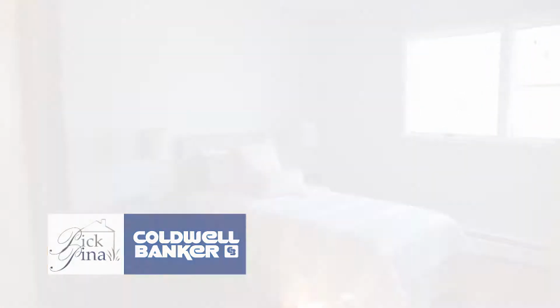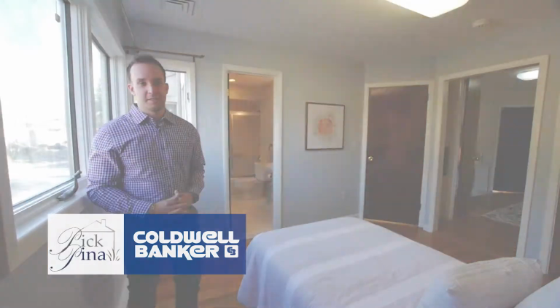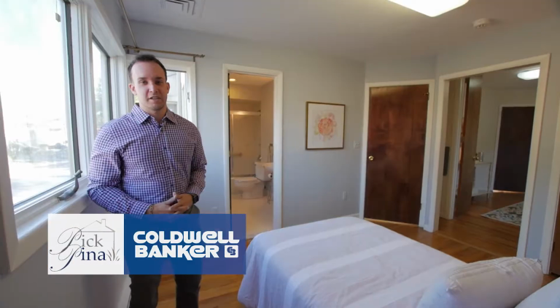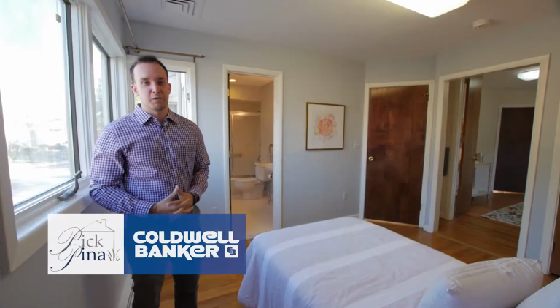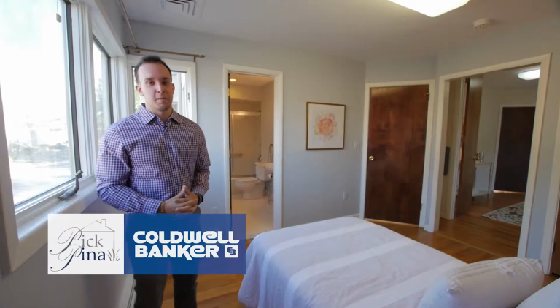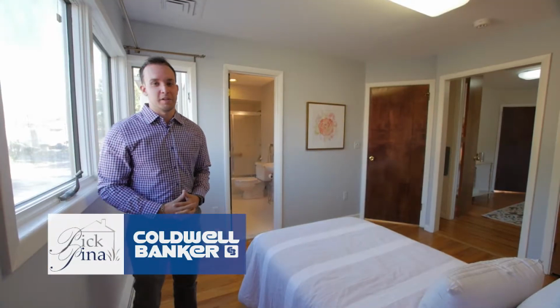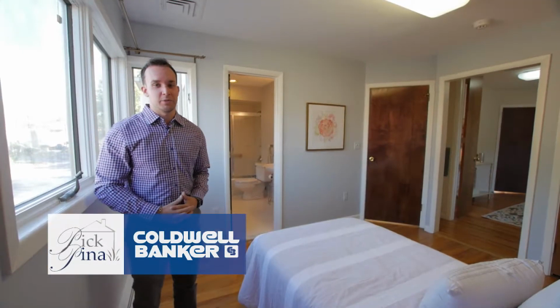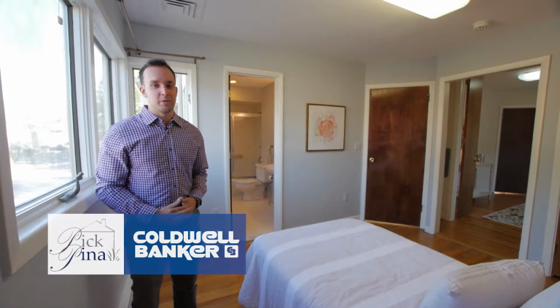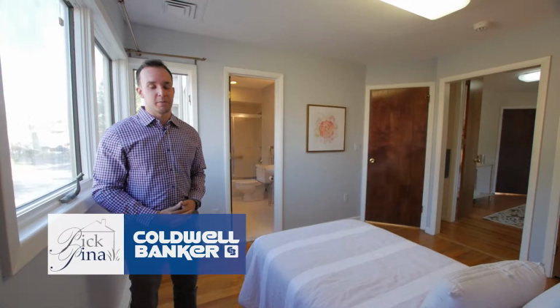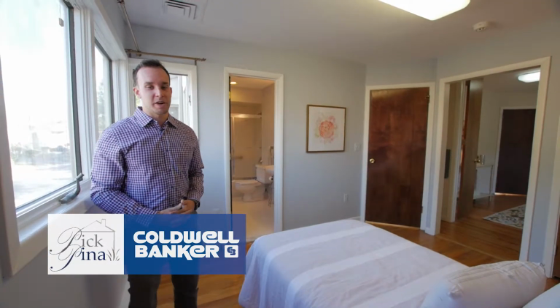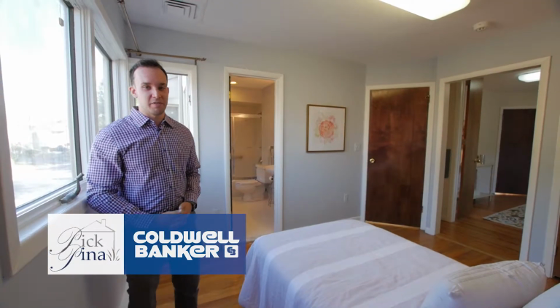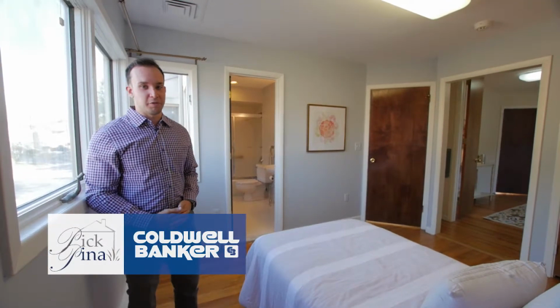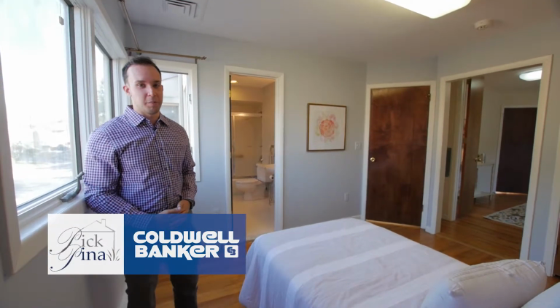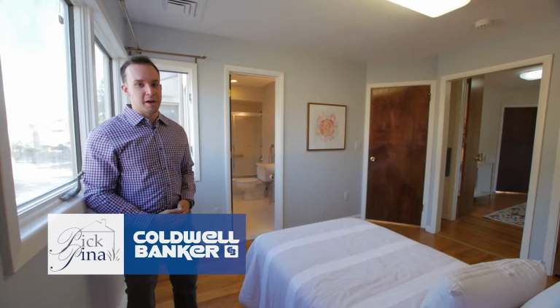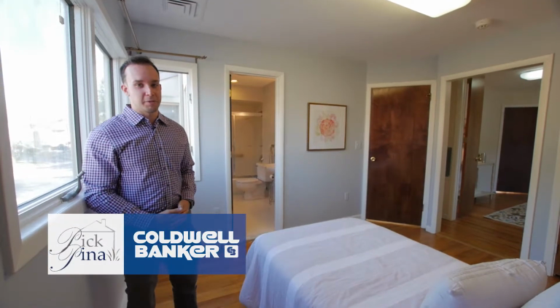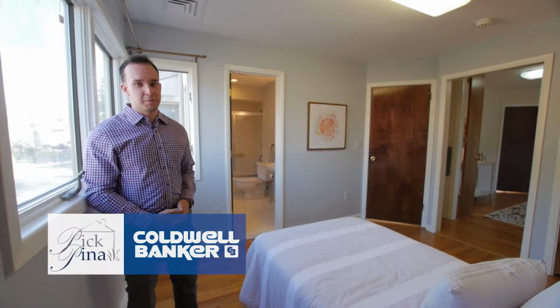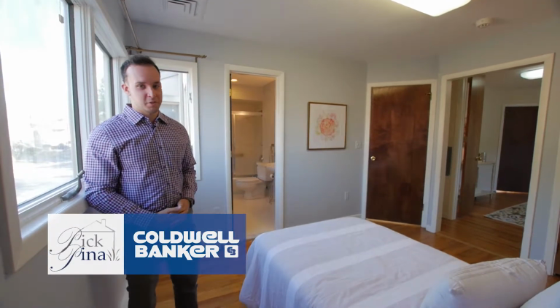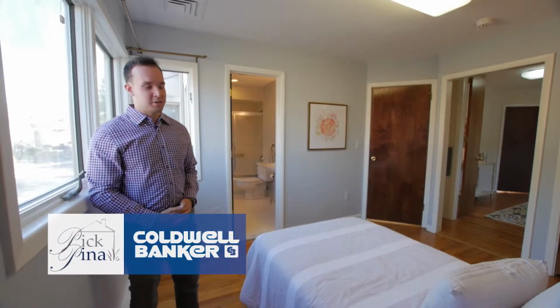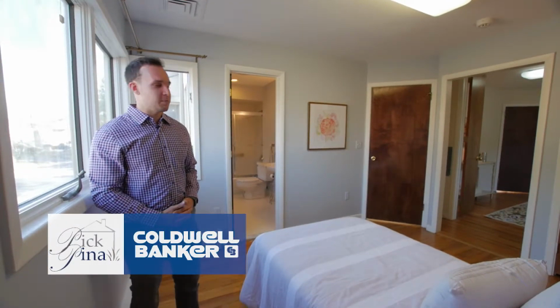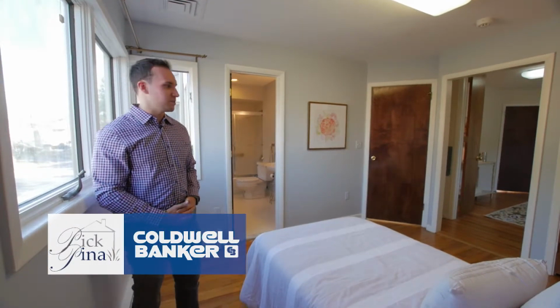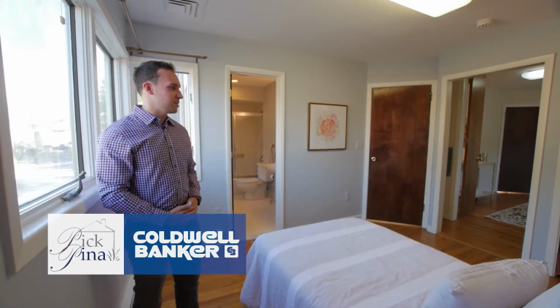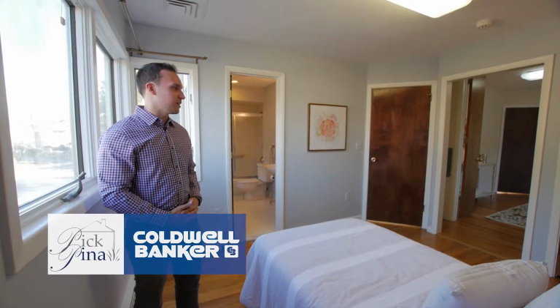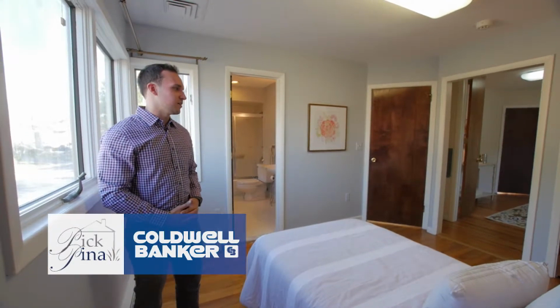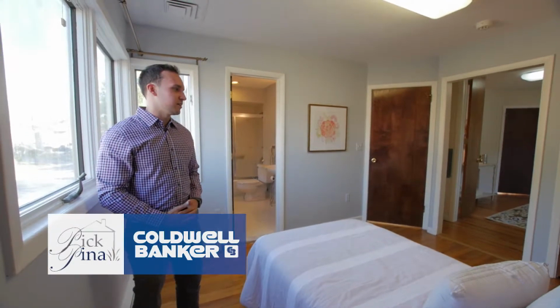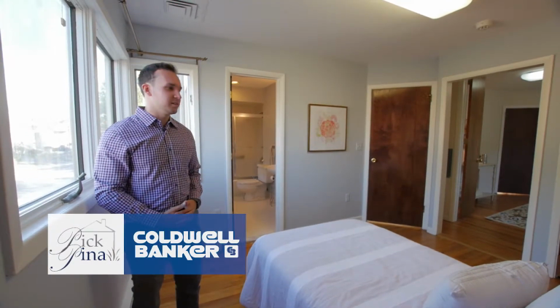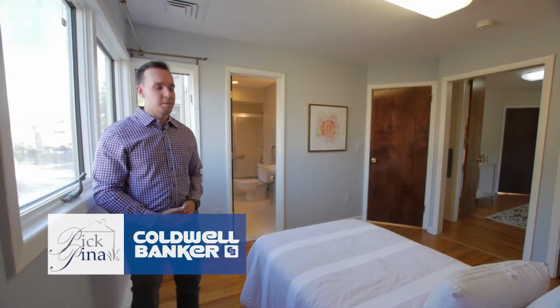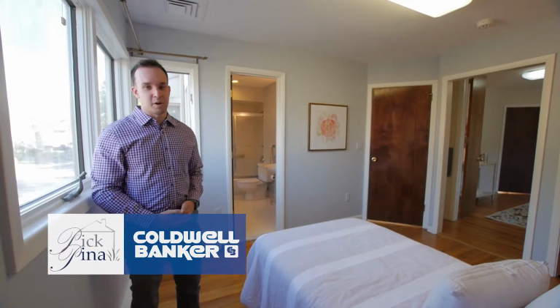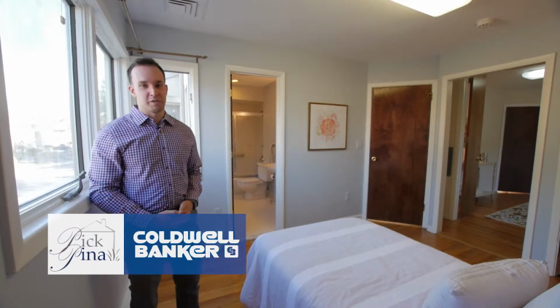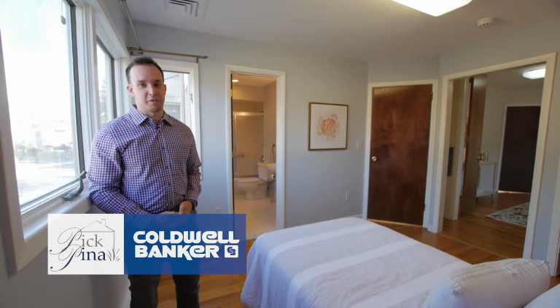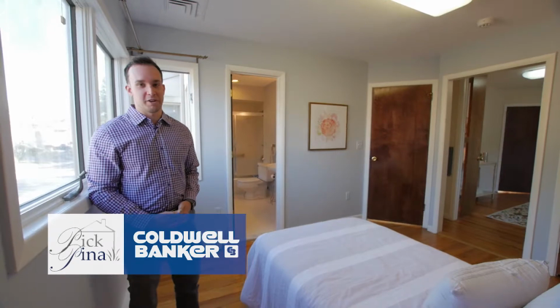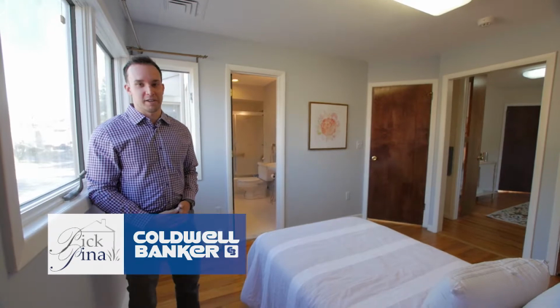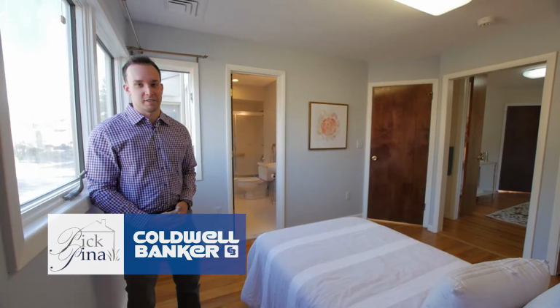Second floor mini suite with a private full bathroom and a separate sitting area. Perfect for your guests.